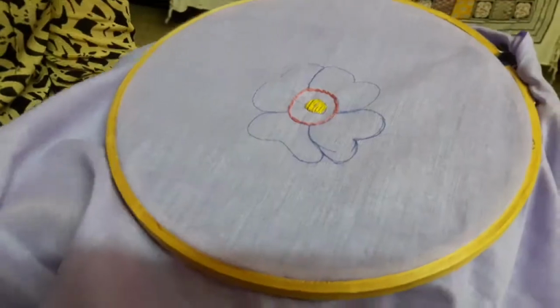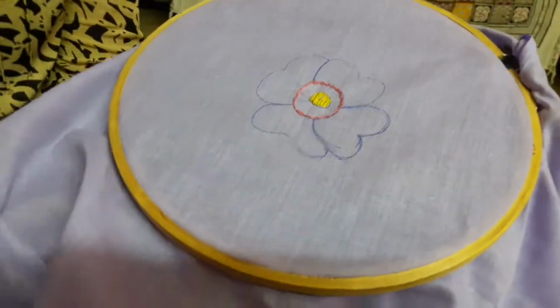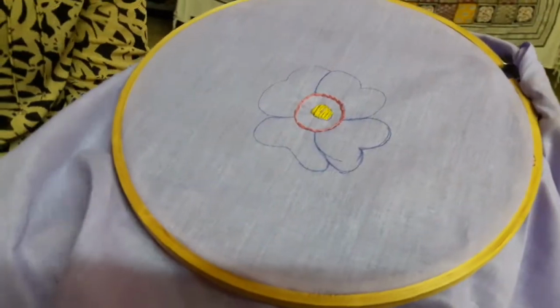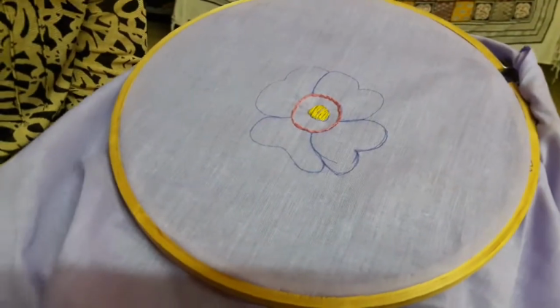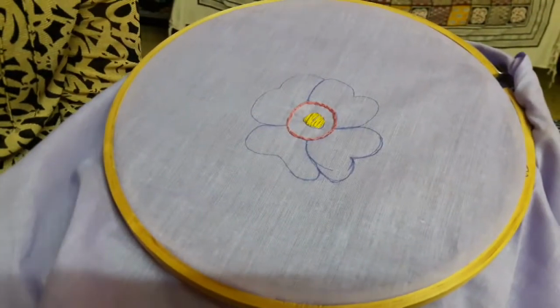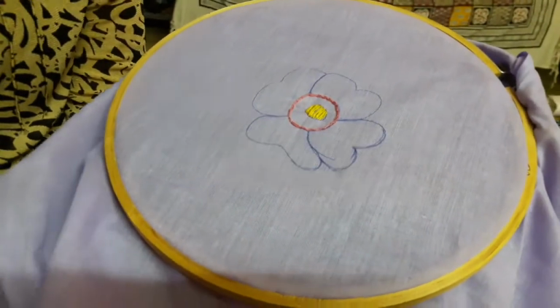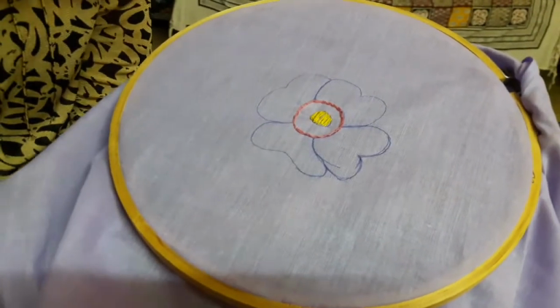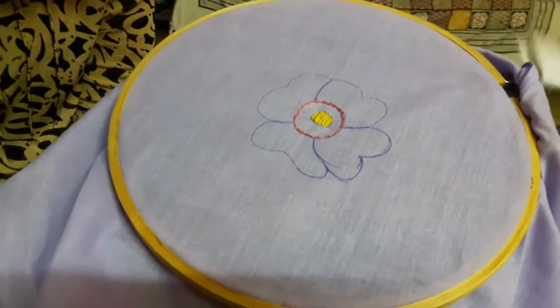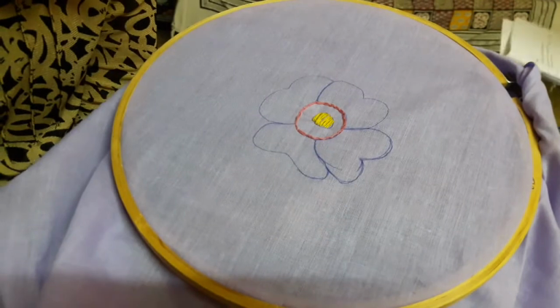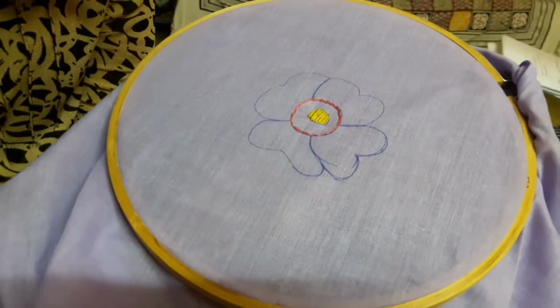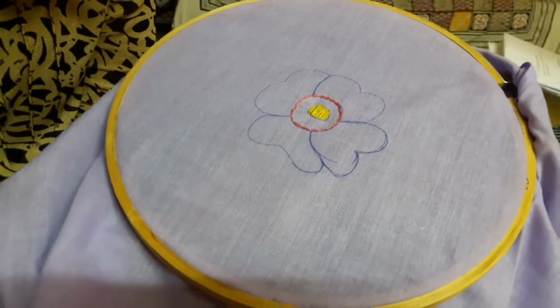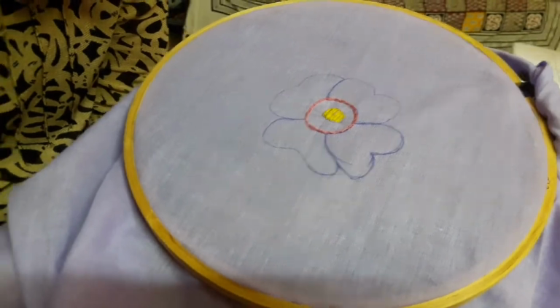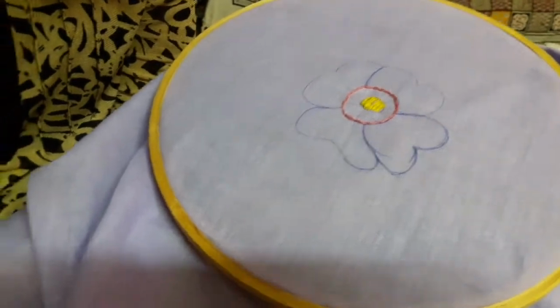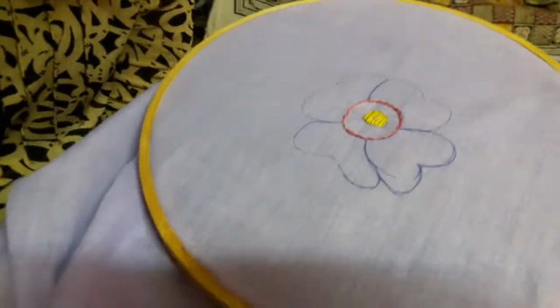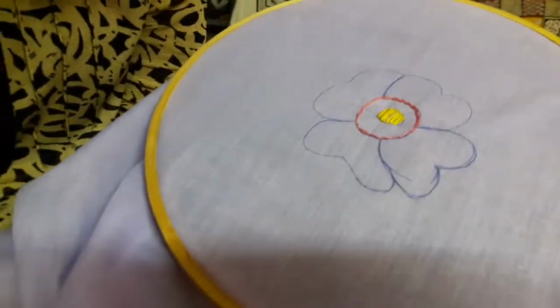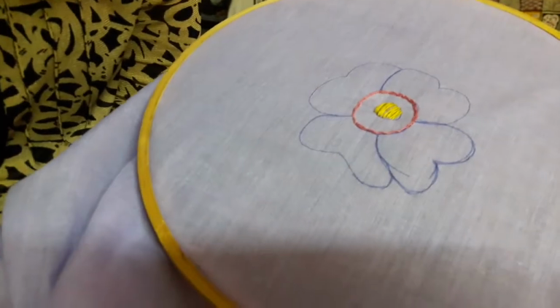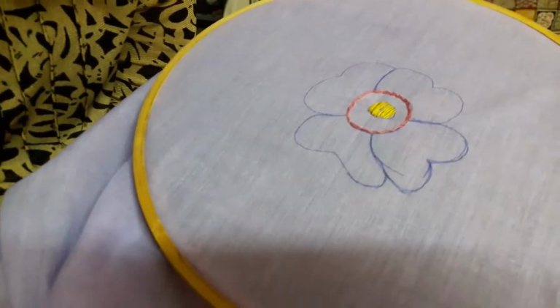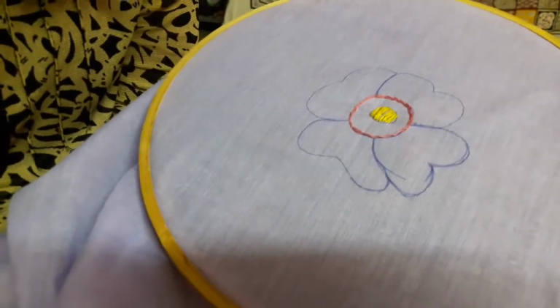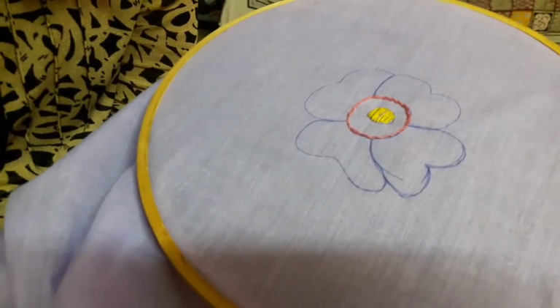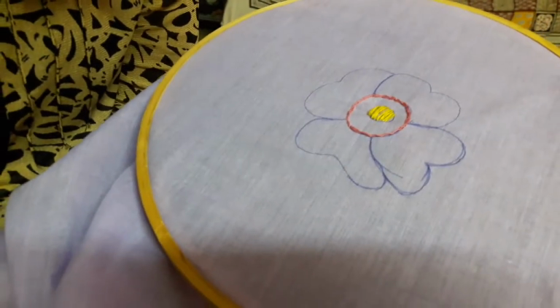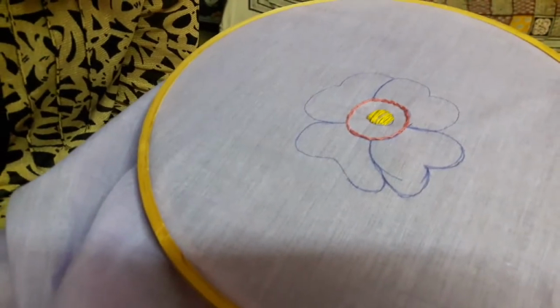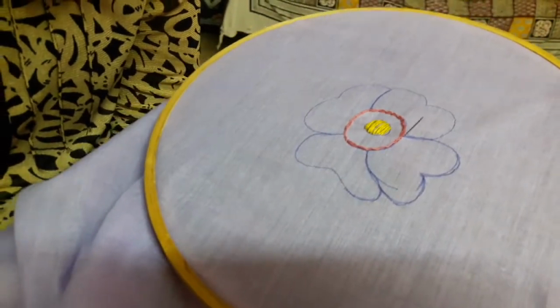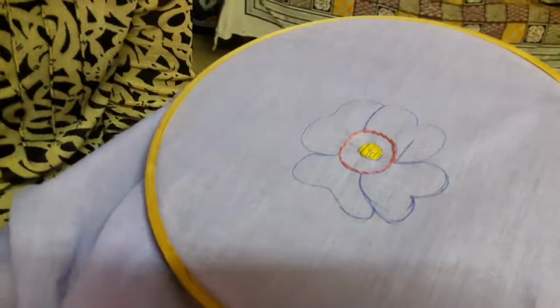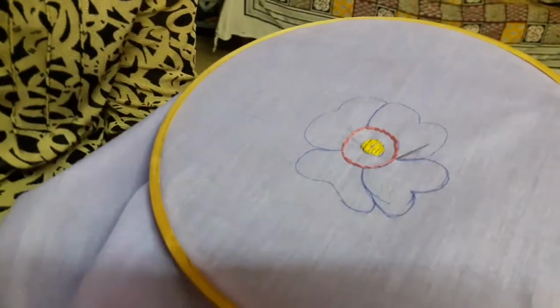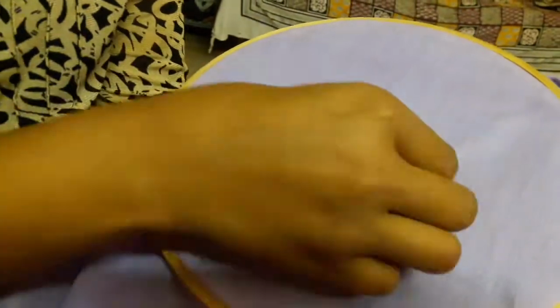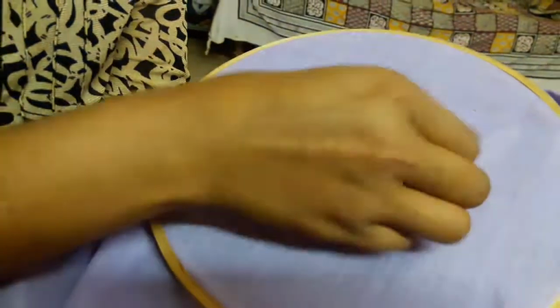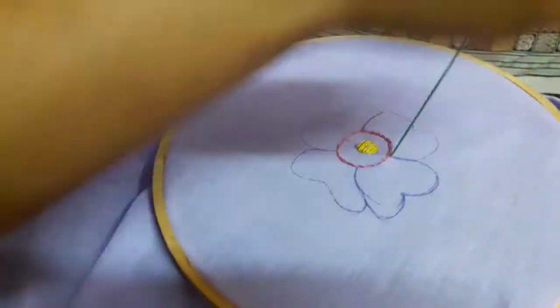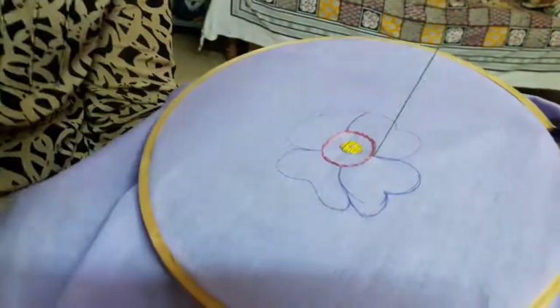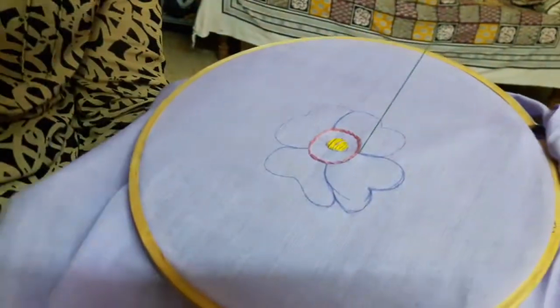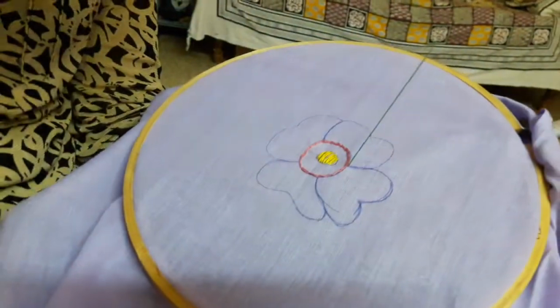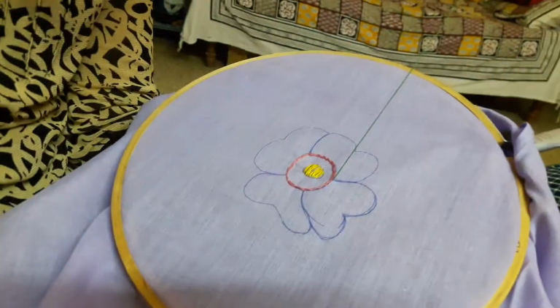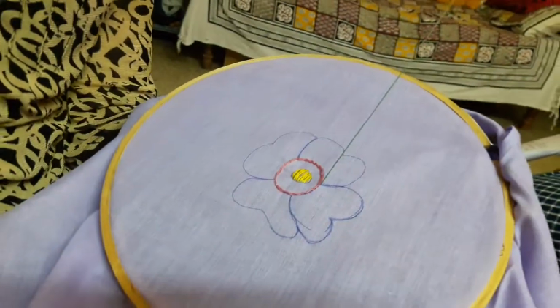Now the third step is to stitch these with the same stitch, each of any color of your choice. I have chosen green.